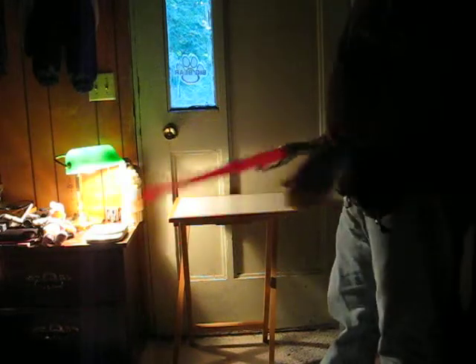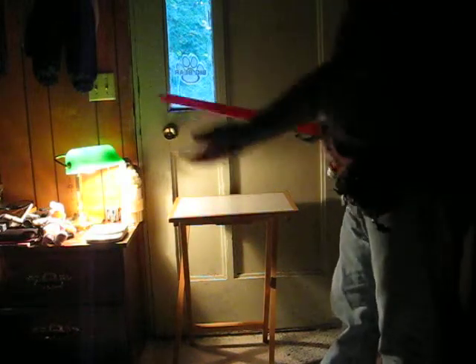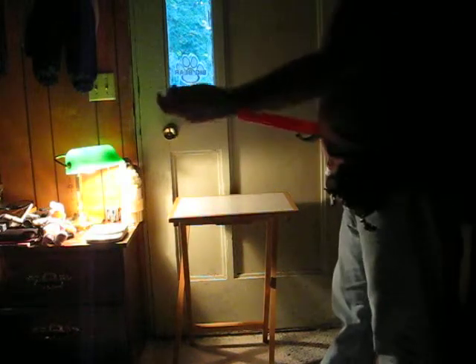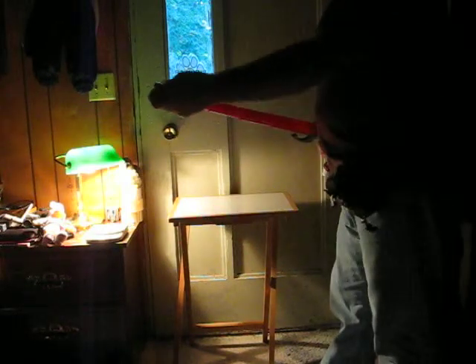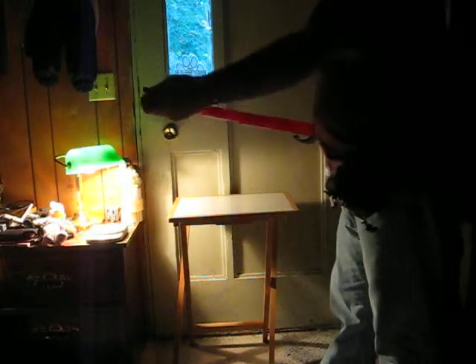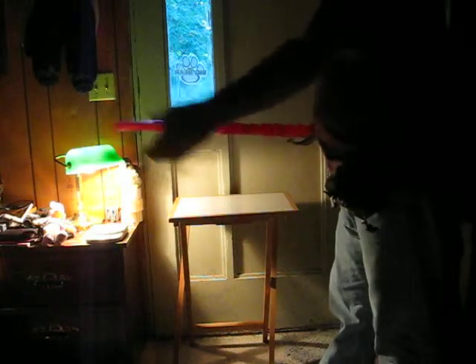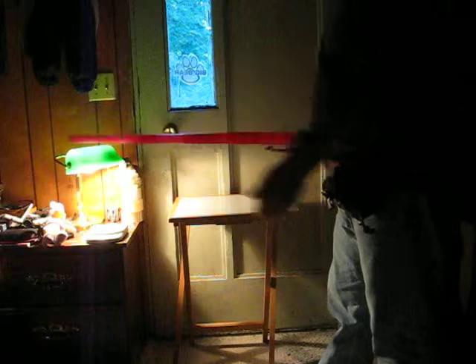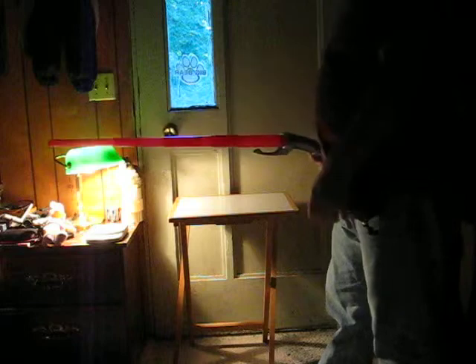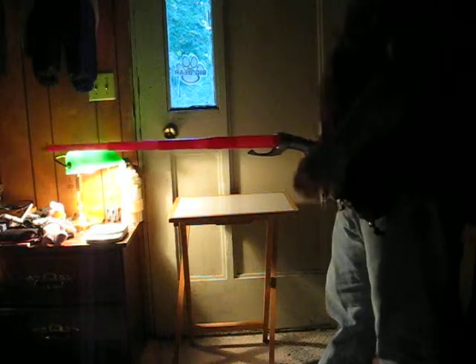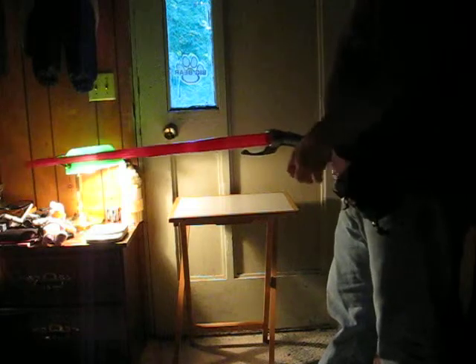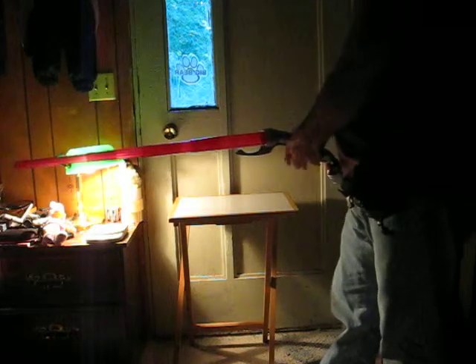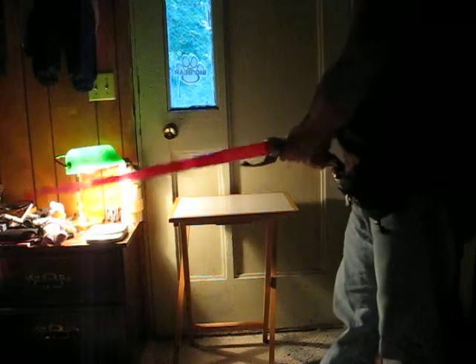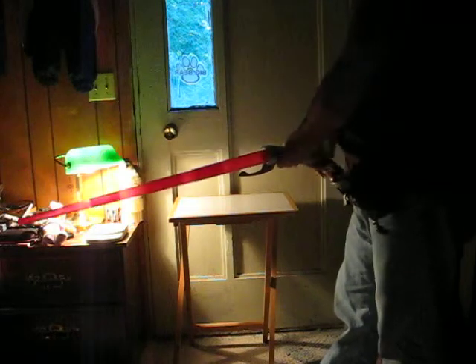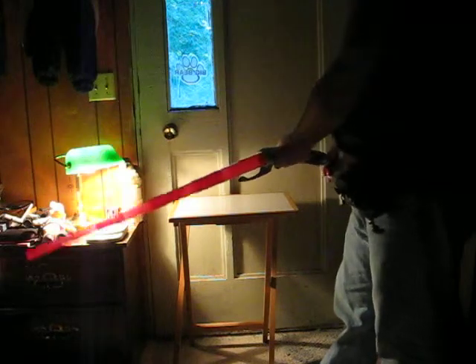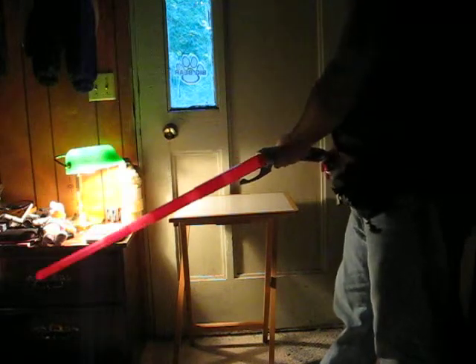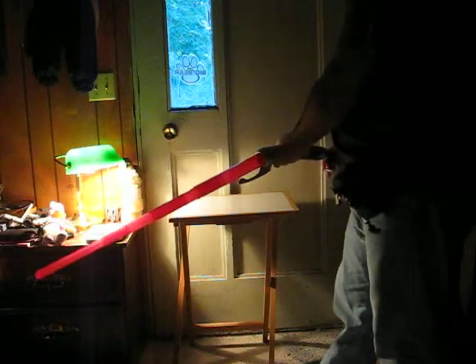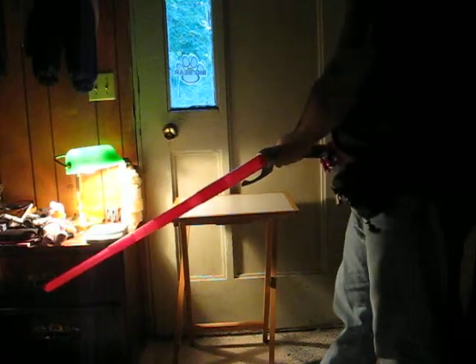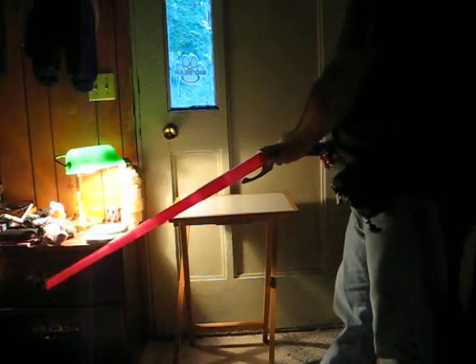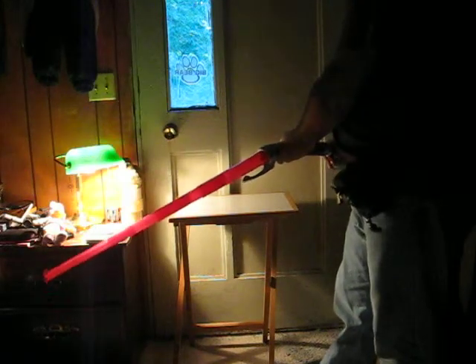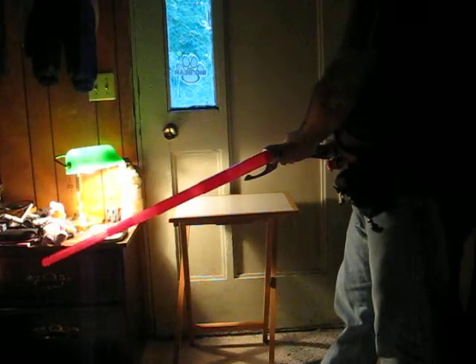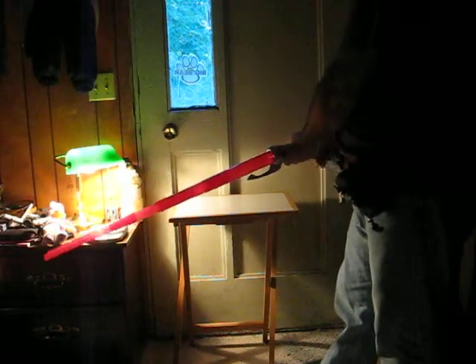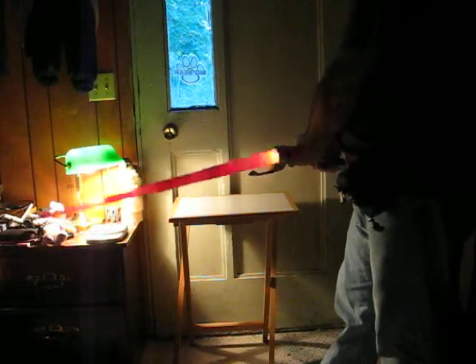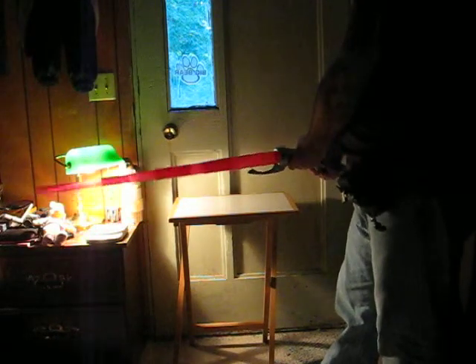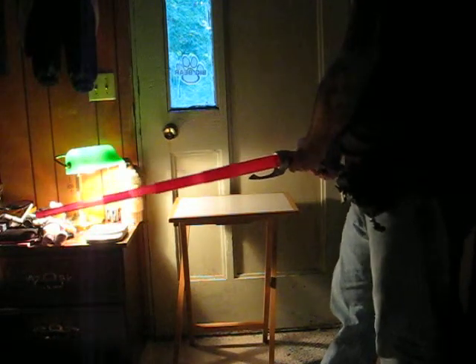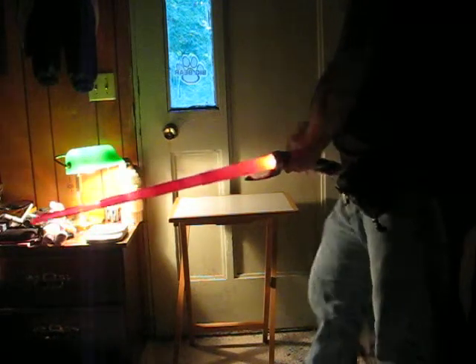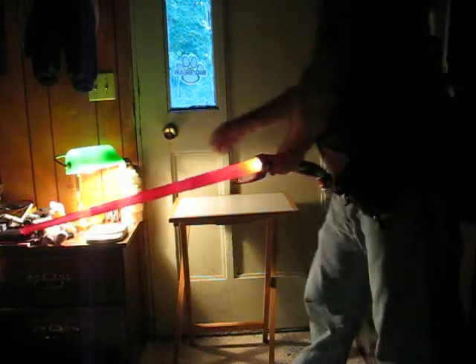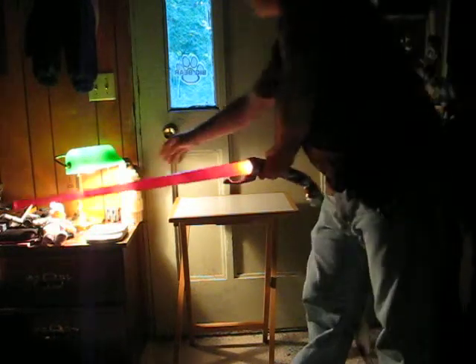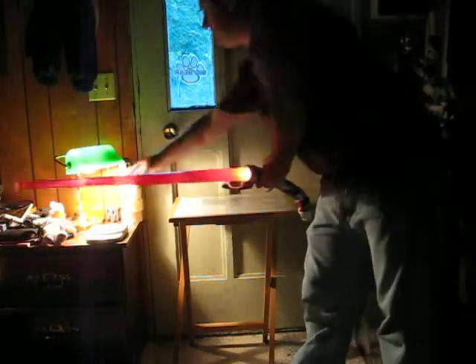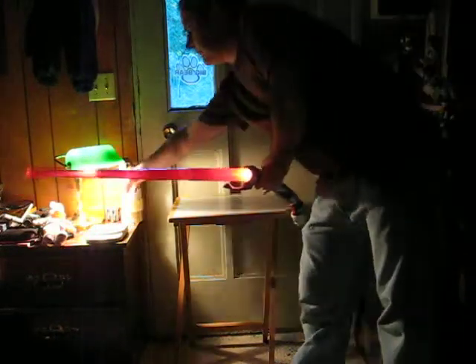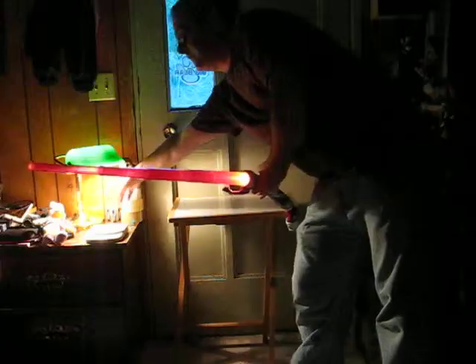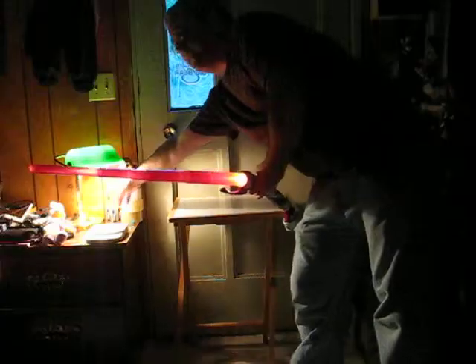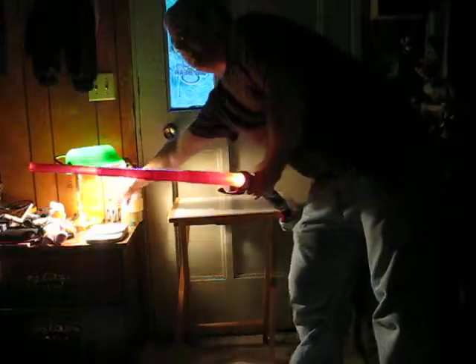Might have to pull that a little bit like that. Let's kill the light.